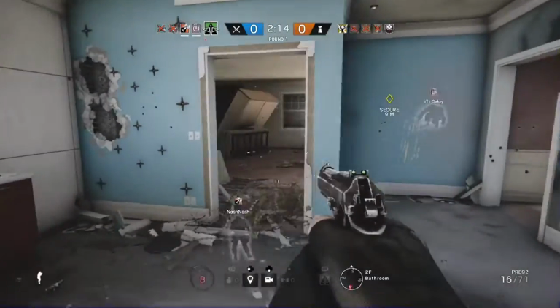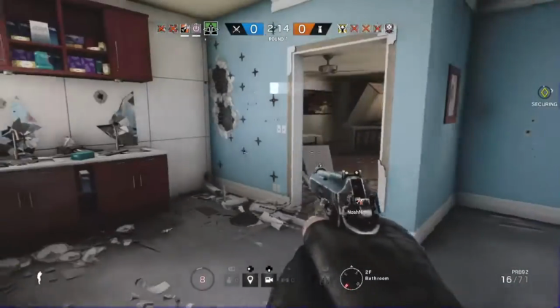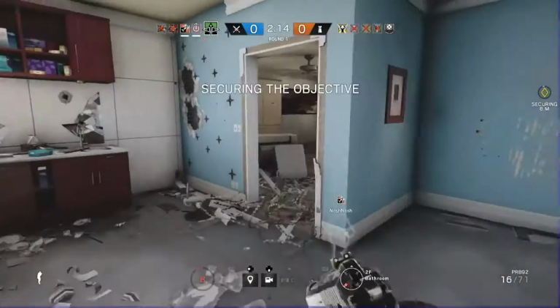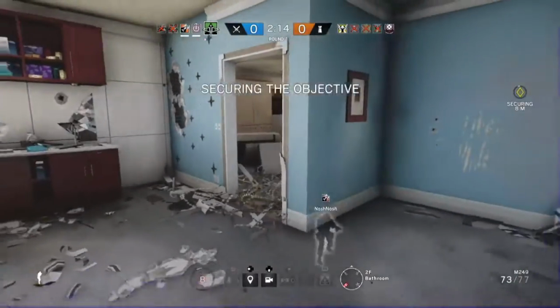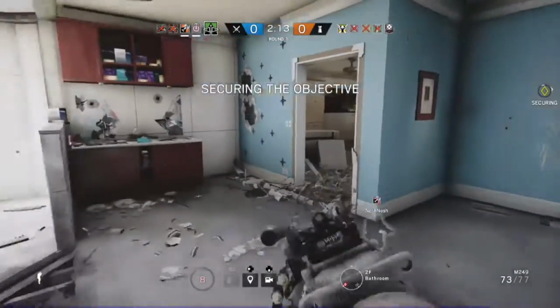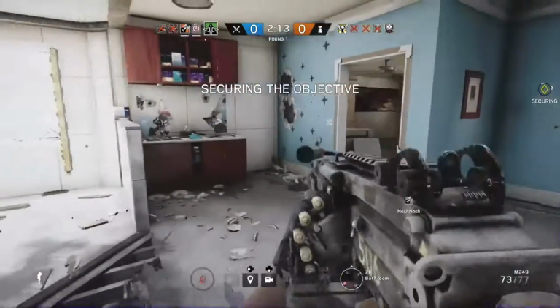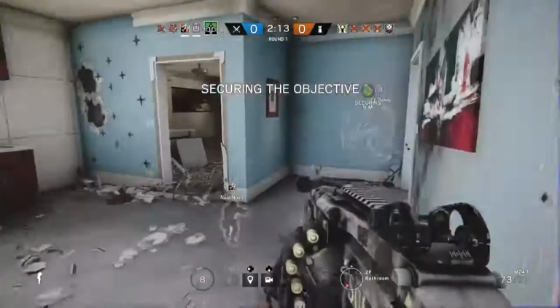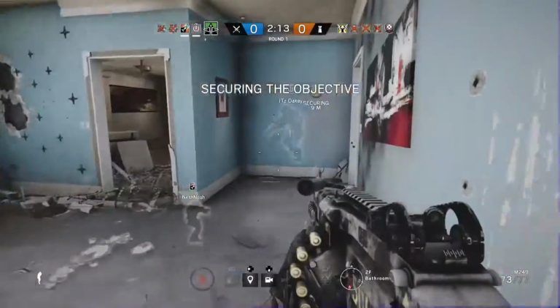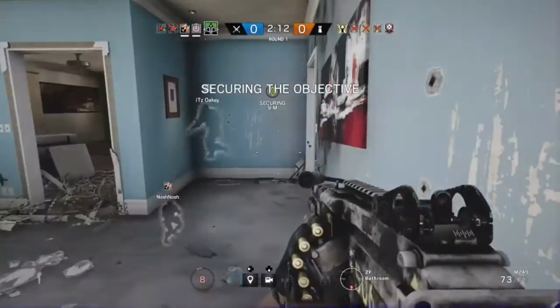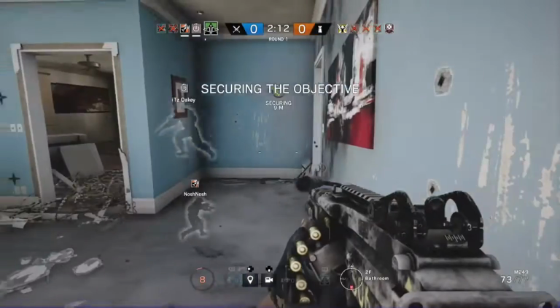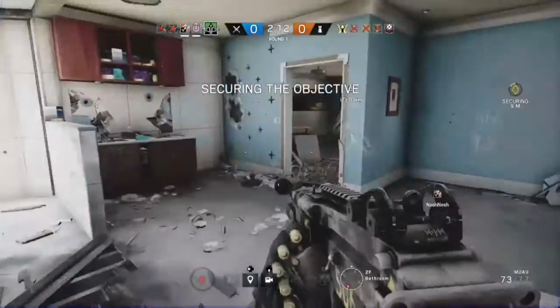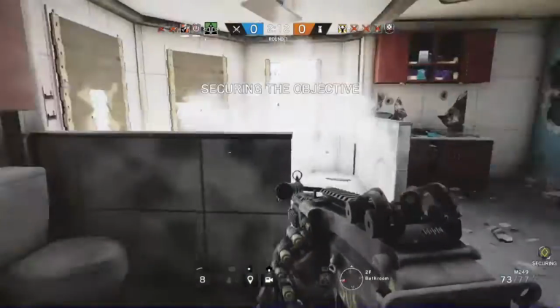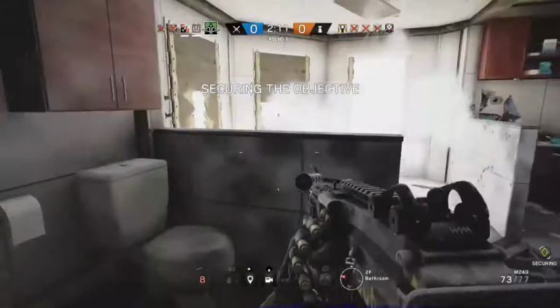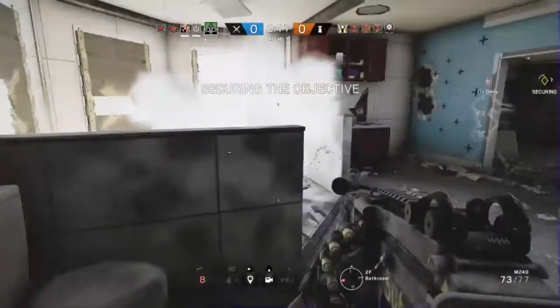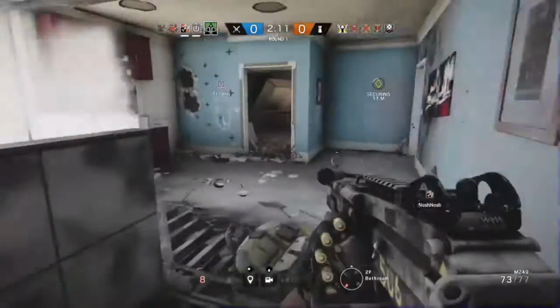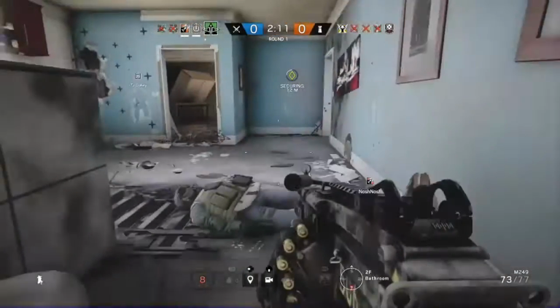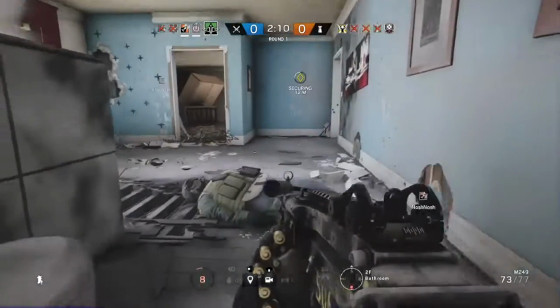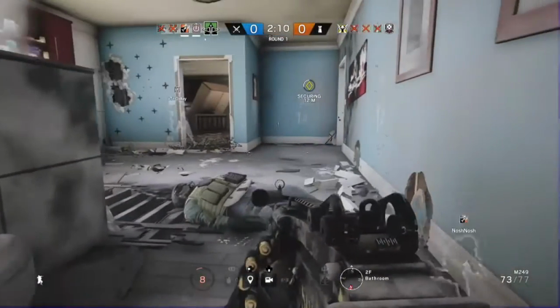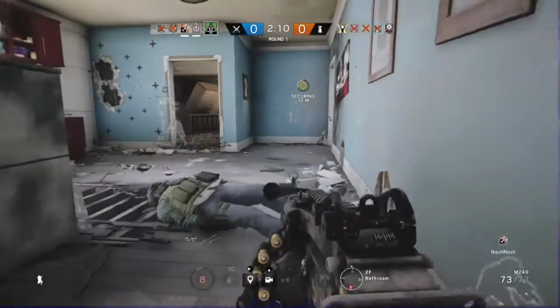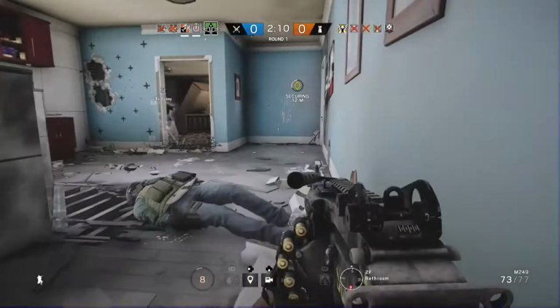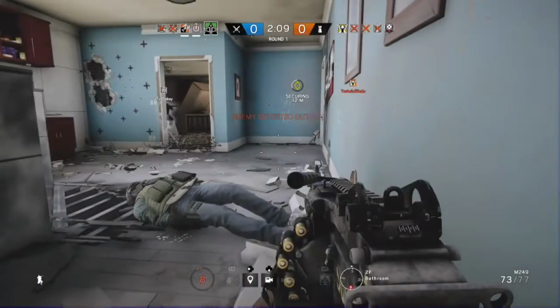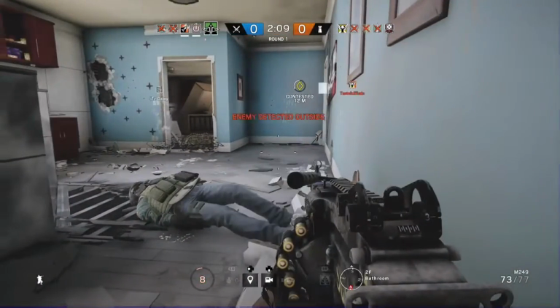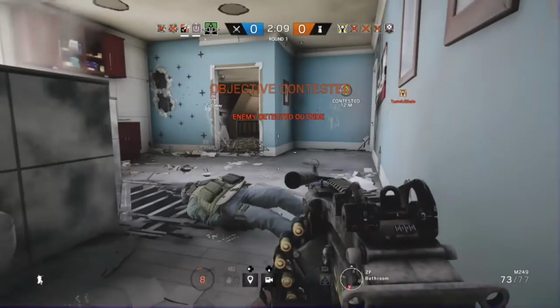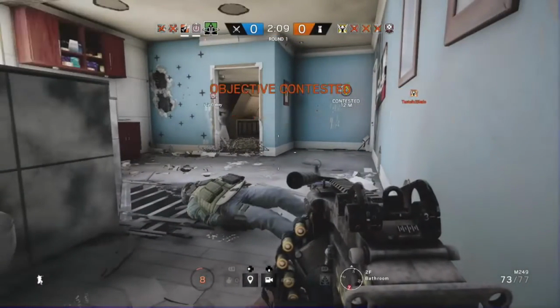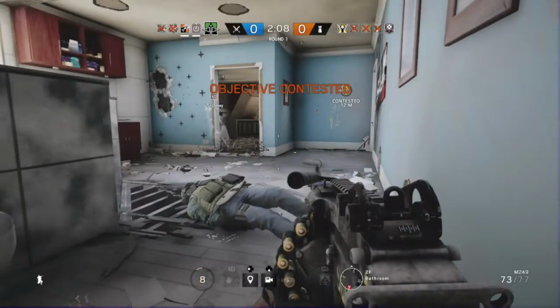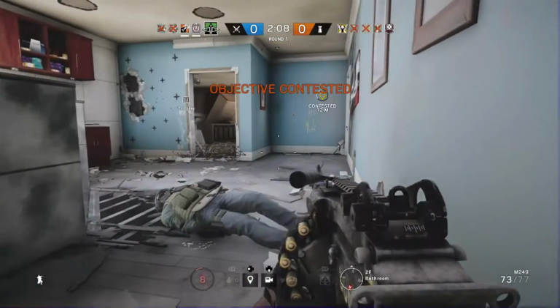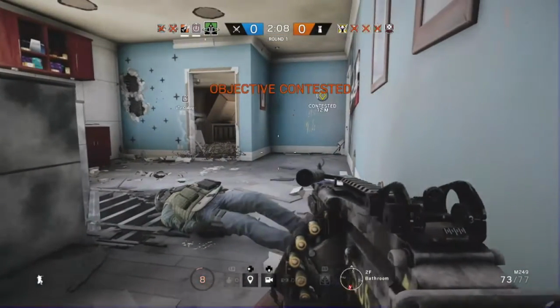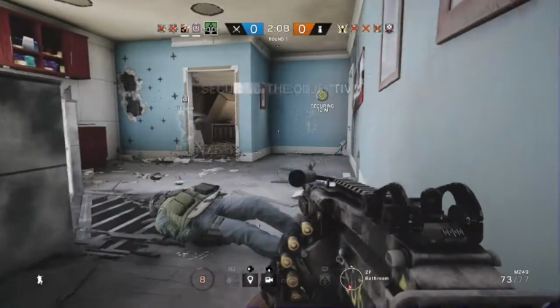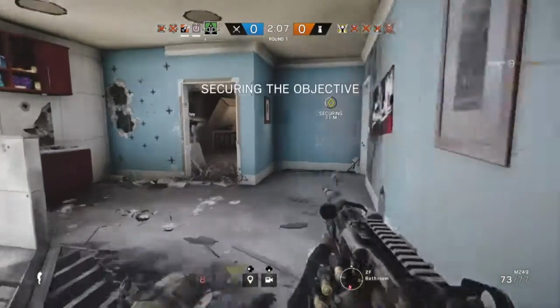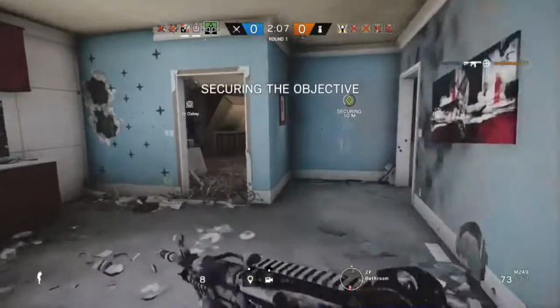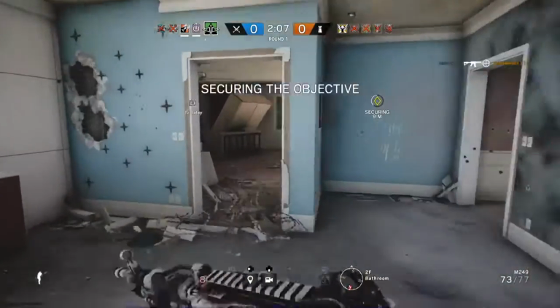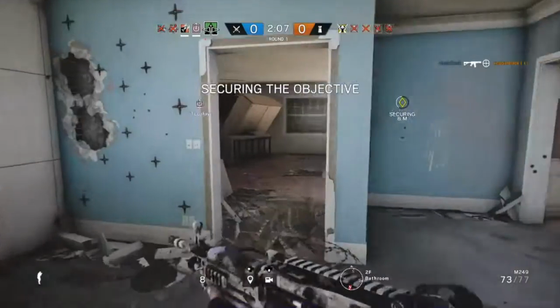Secure the container. Resume securing the container once the threat is neutralized.